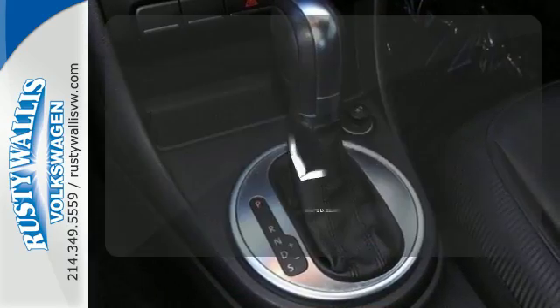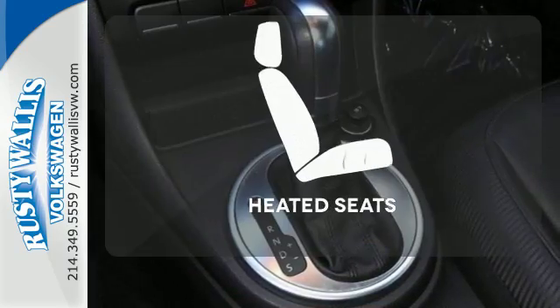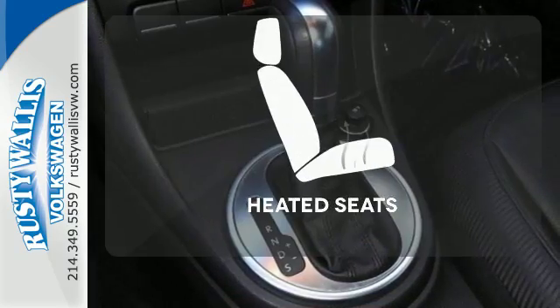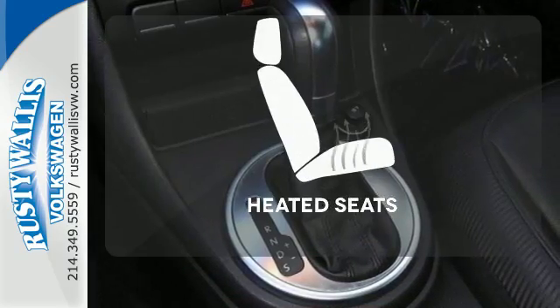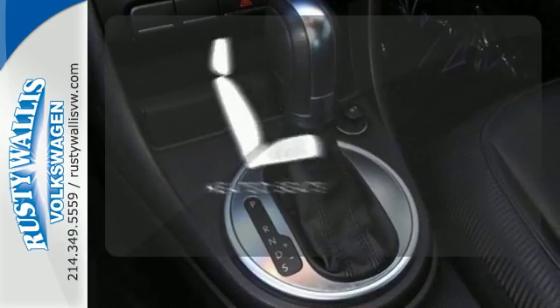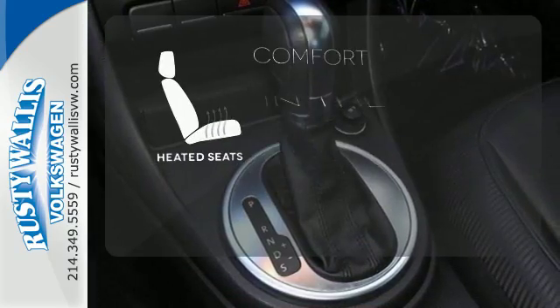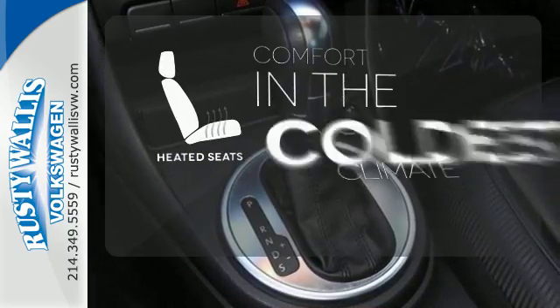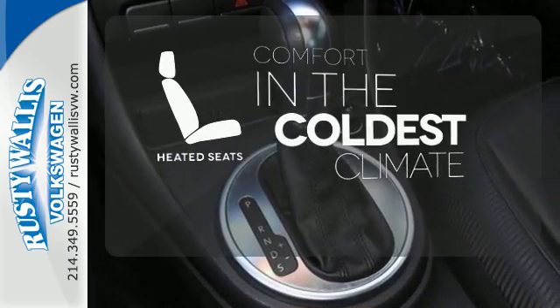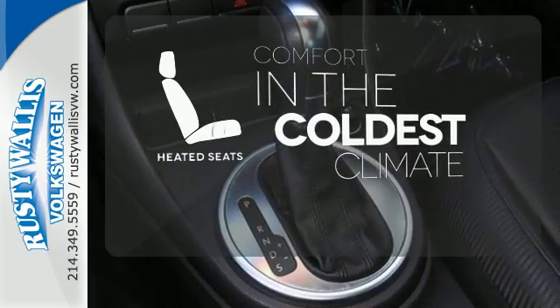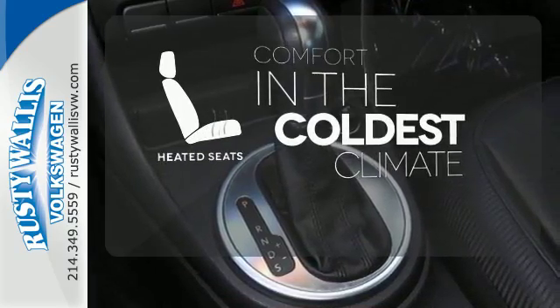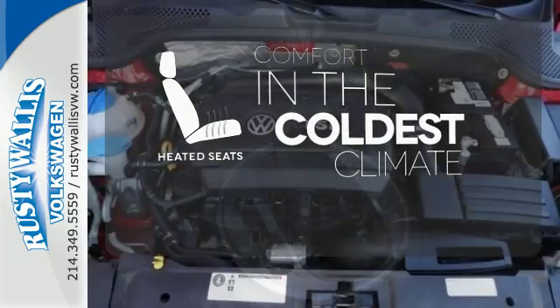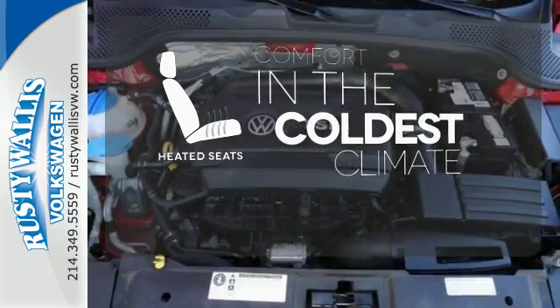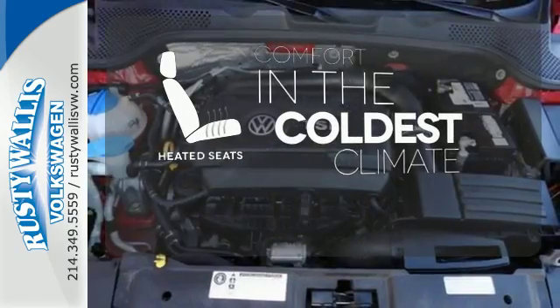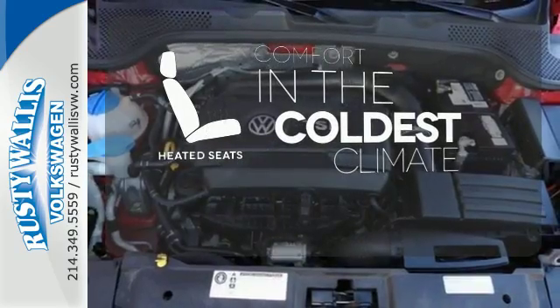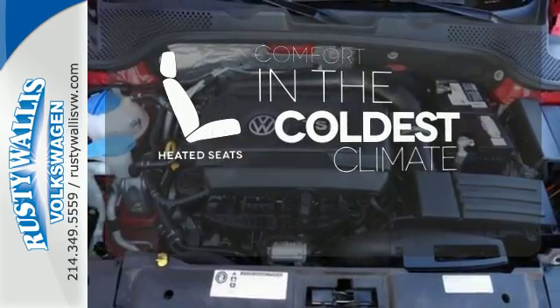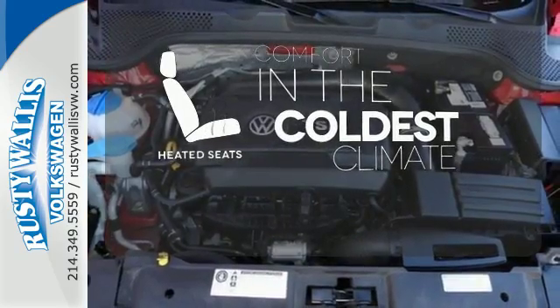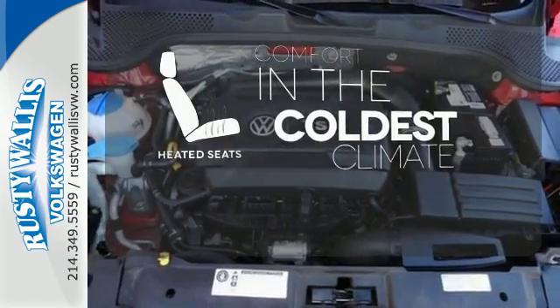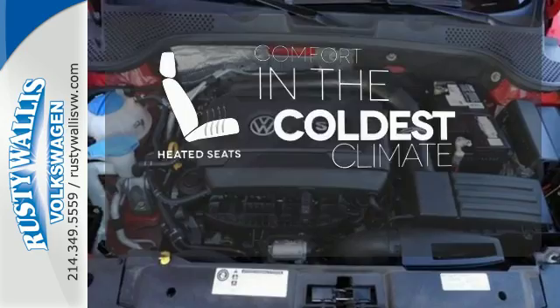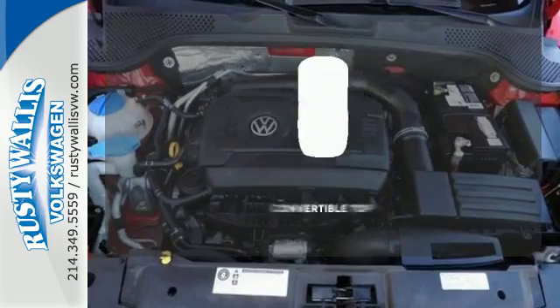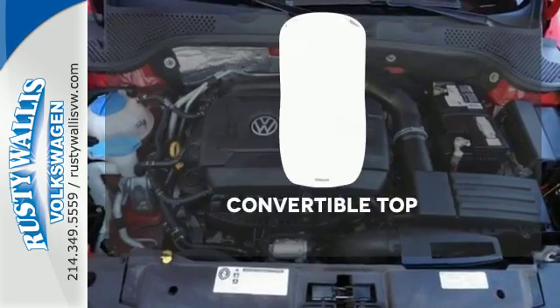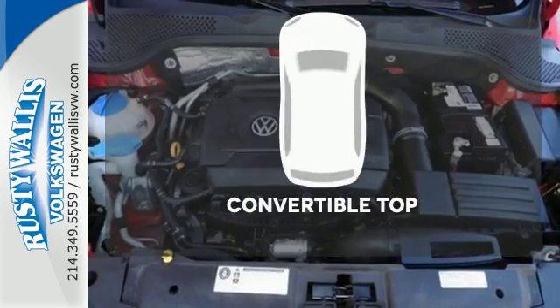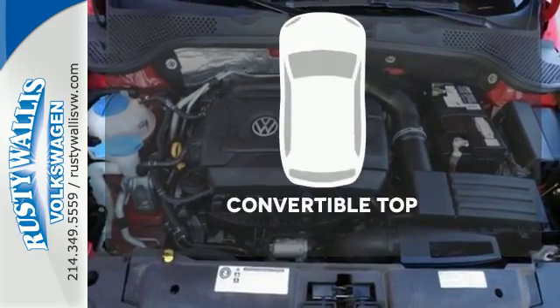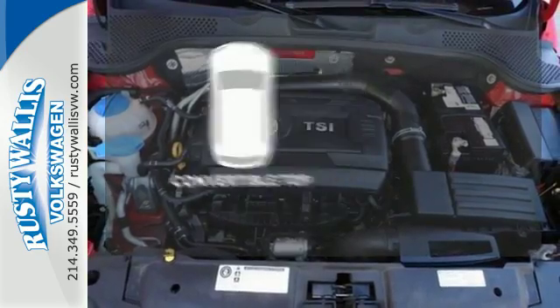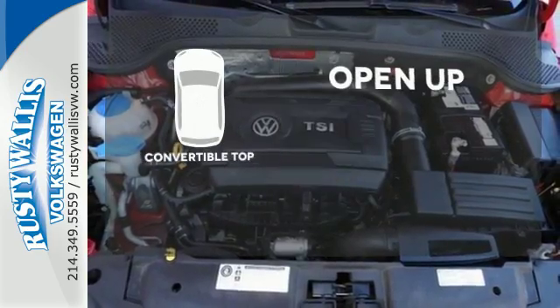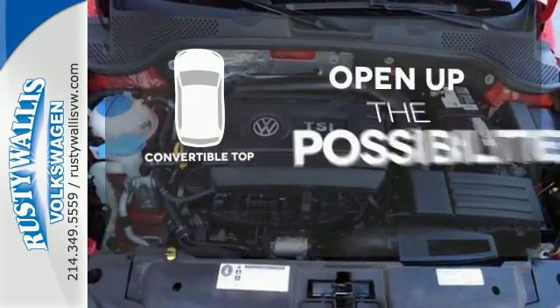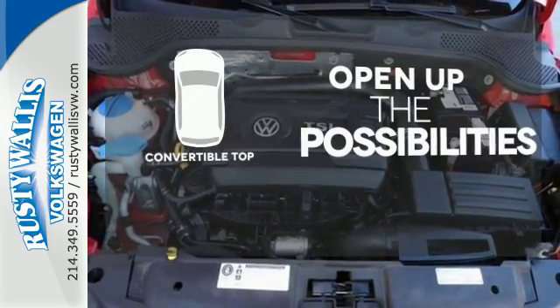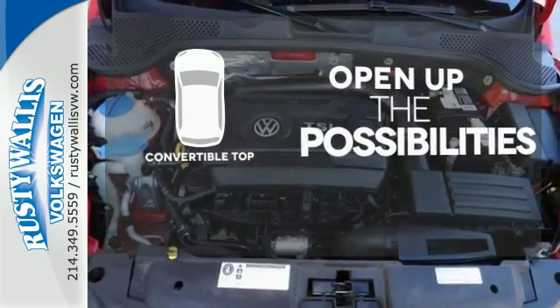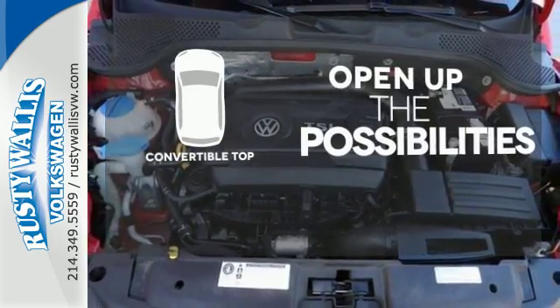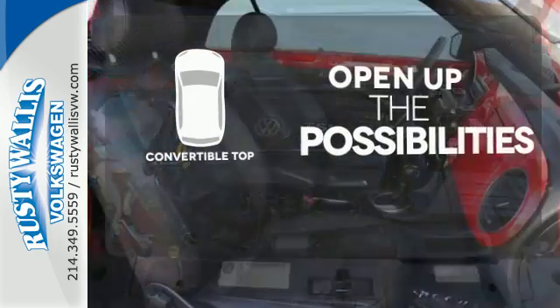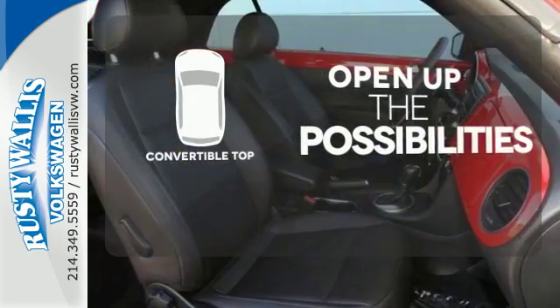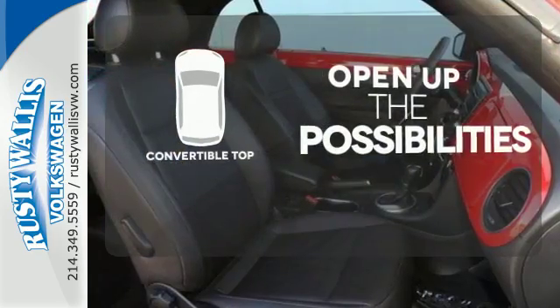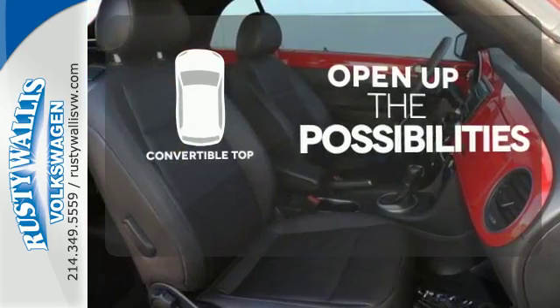The heated seats keep you comfortable, no matter how cold it is. The convertible top opens up the driving possibilities.